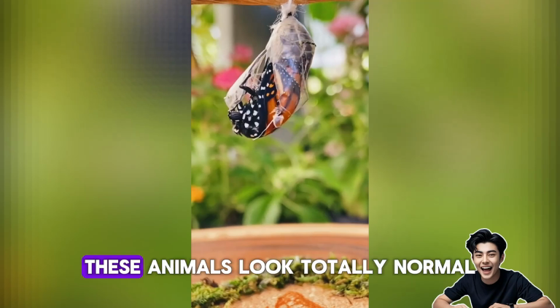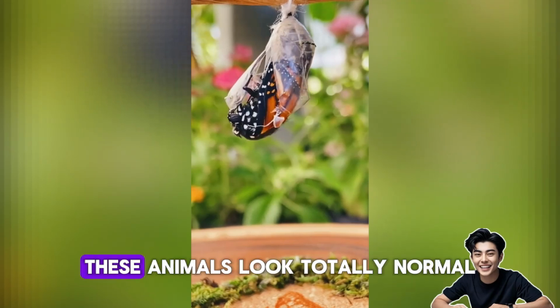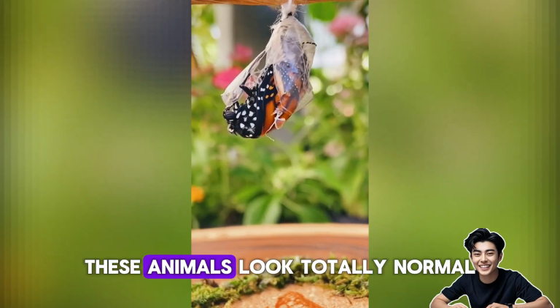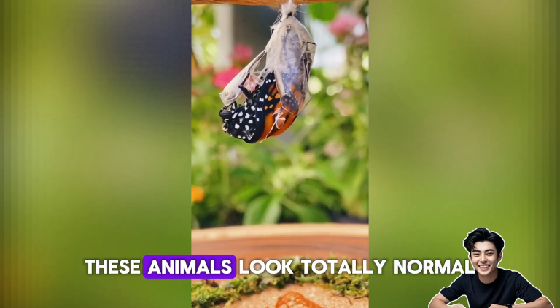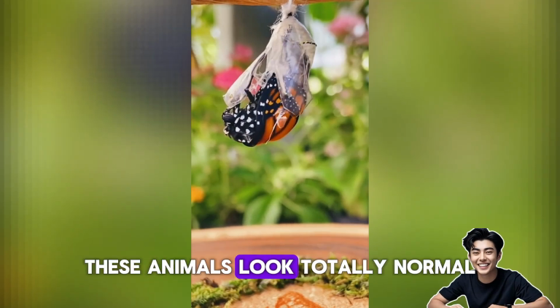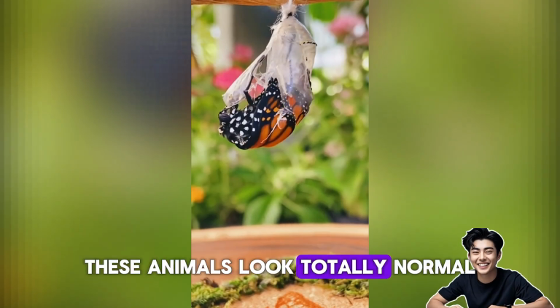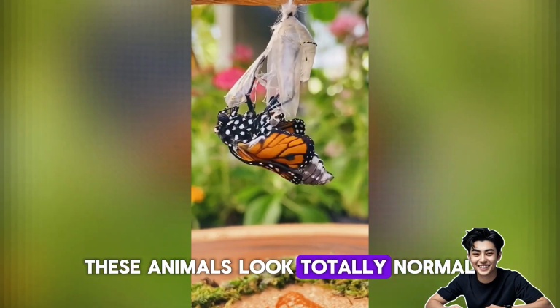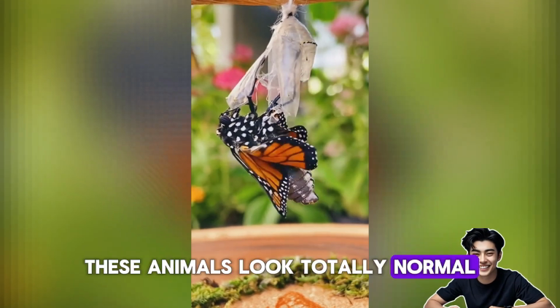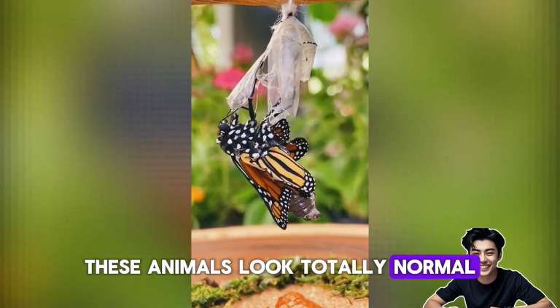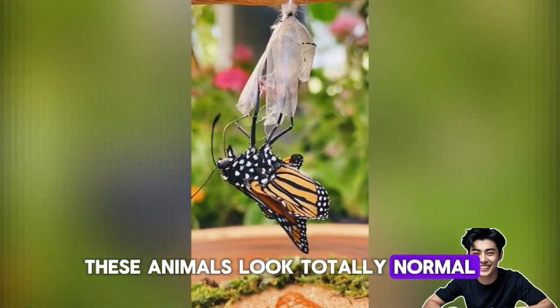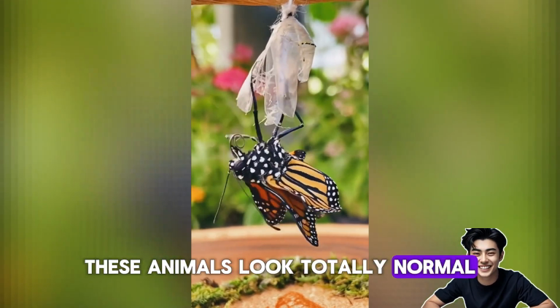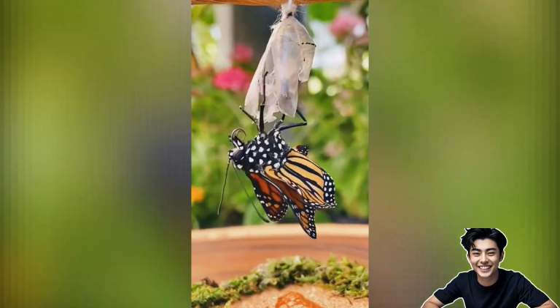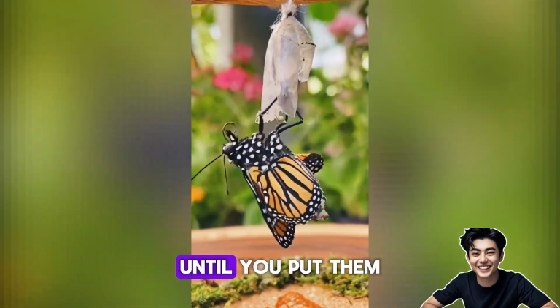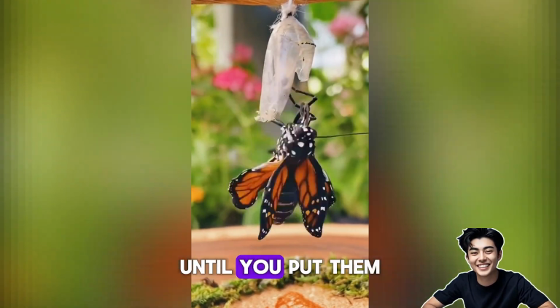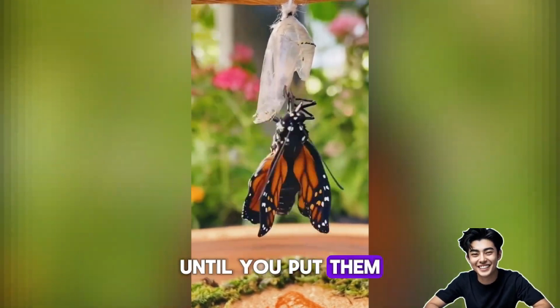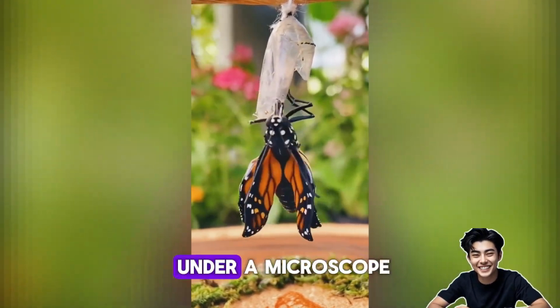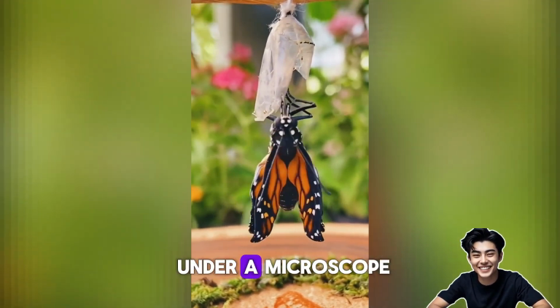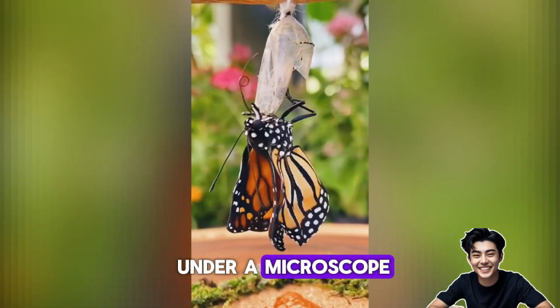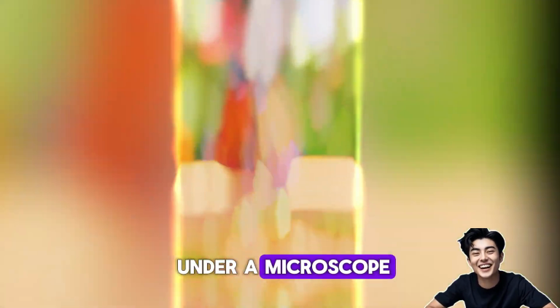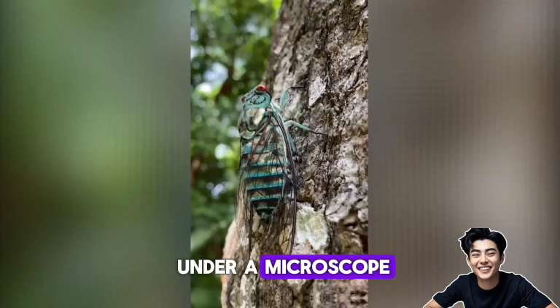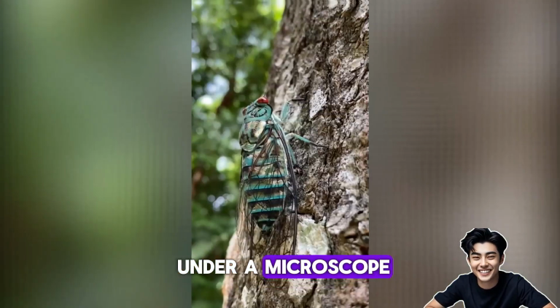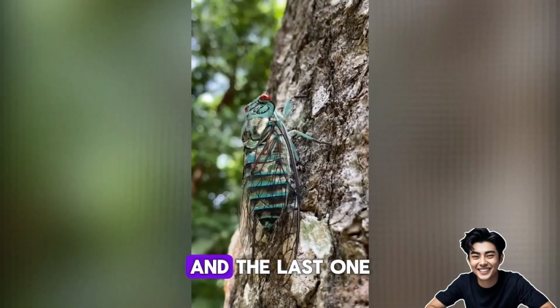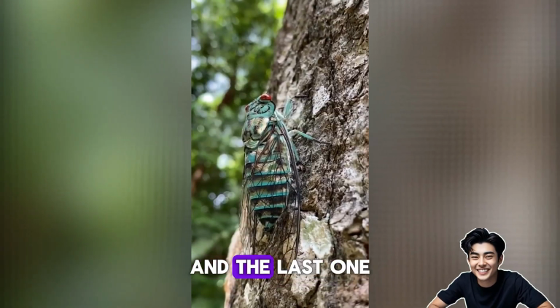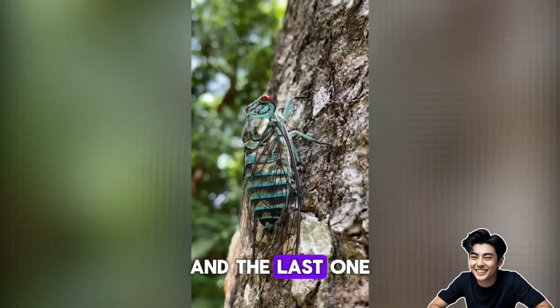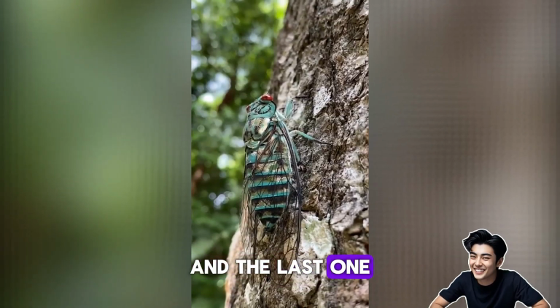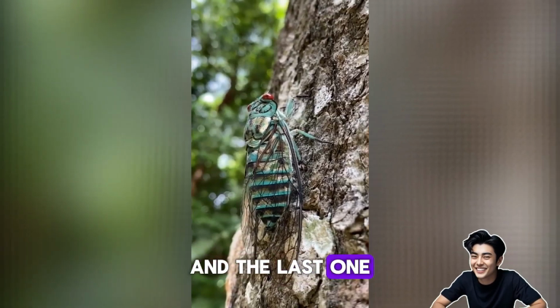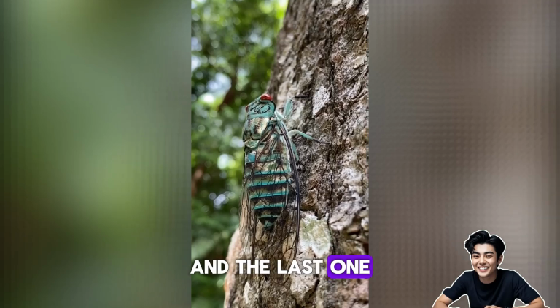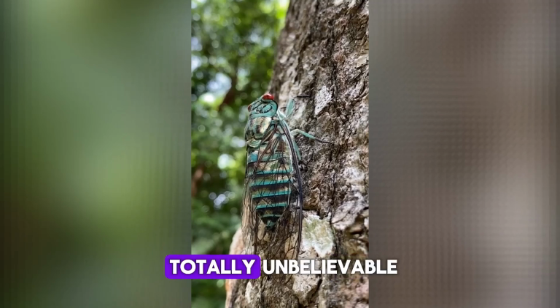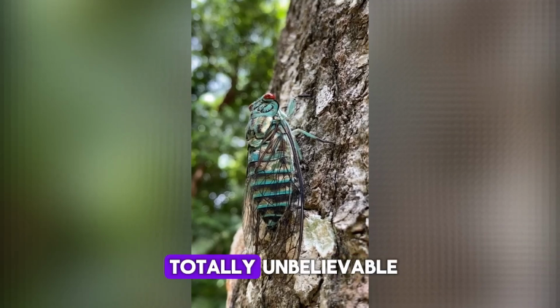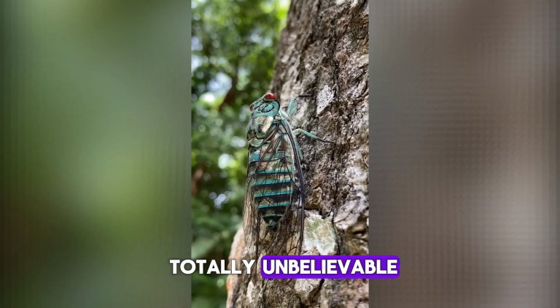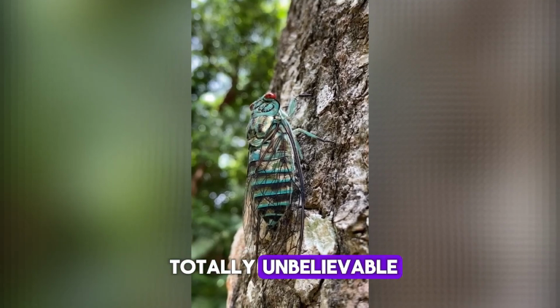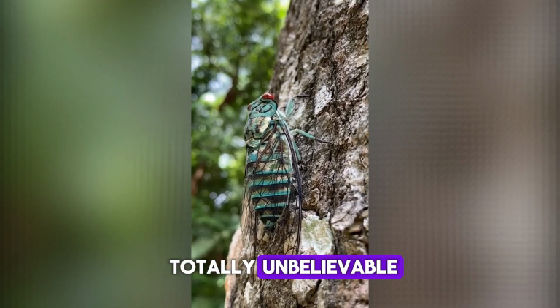These animals look totally normal, until you put them under a microscope. And the last one? Totally unbelievable.